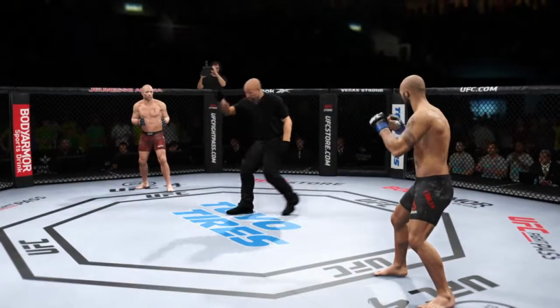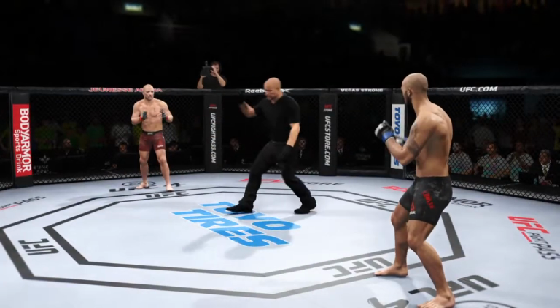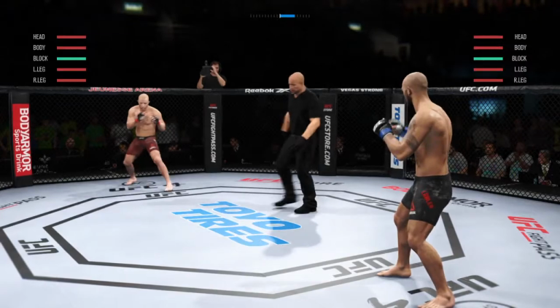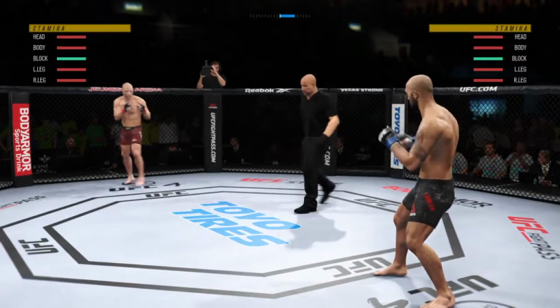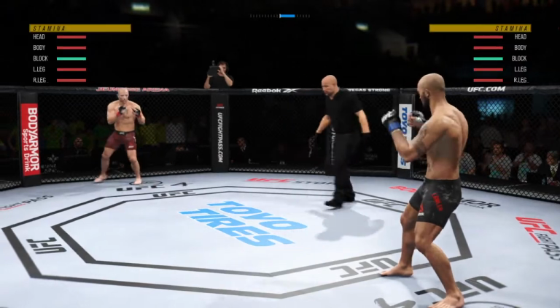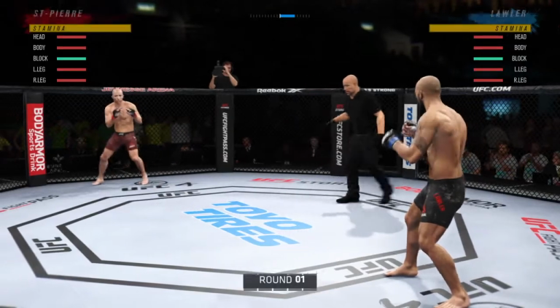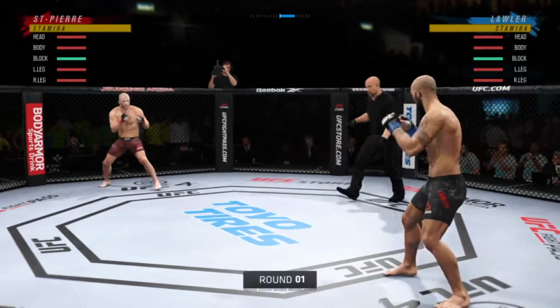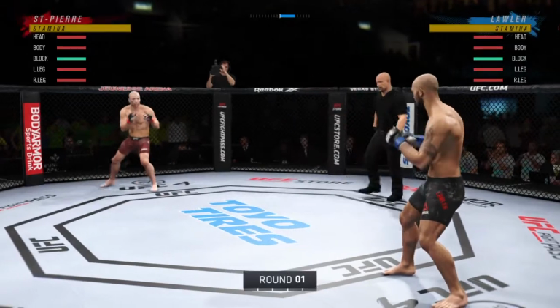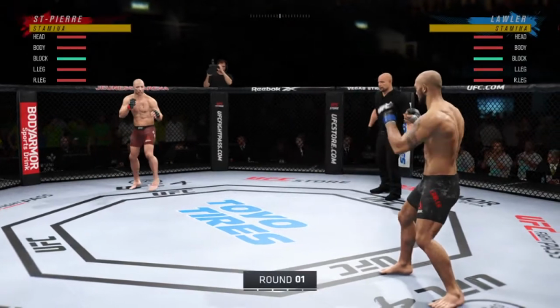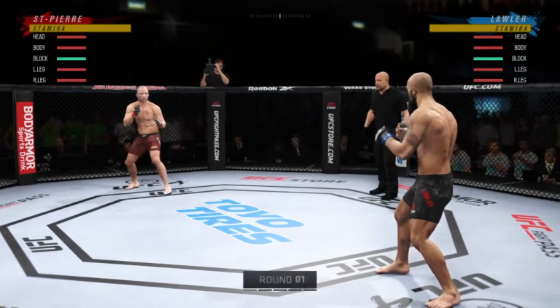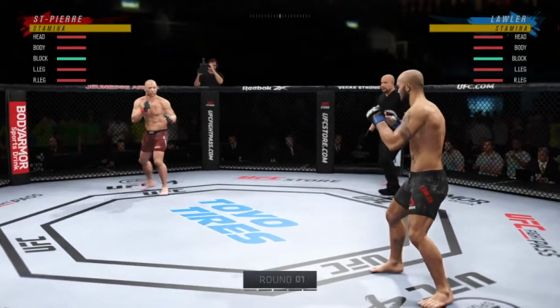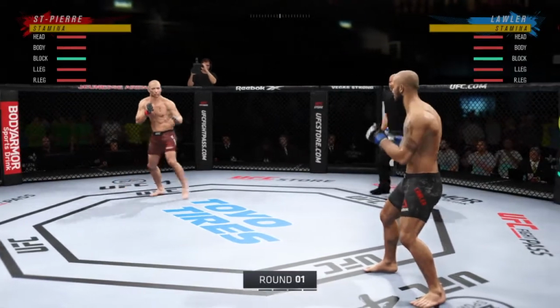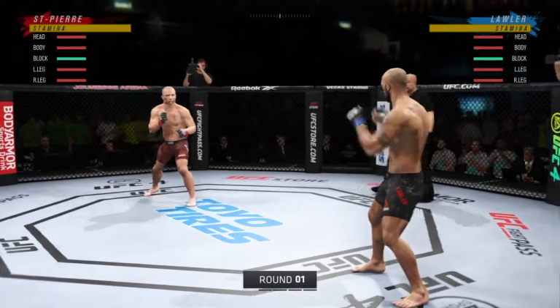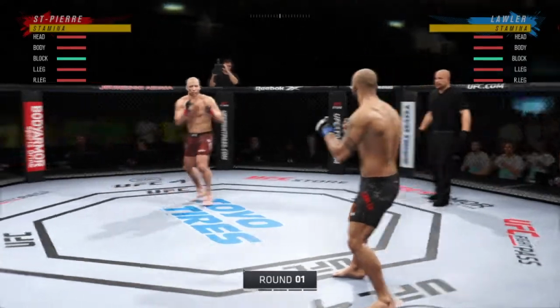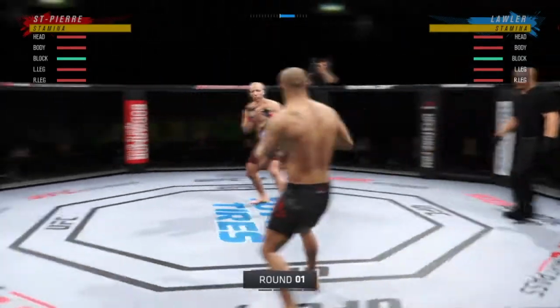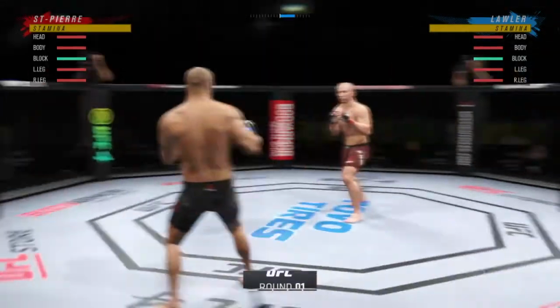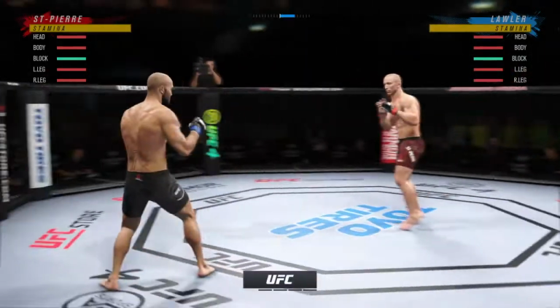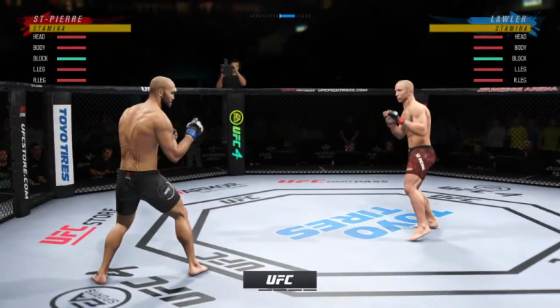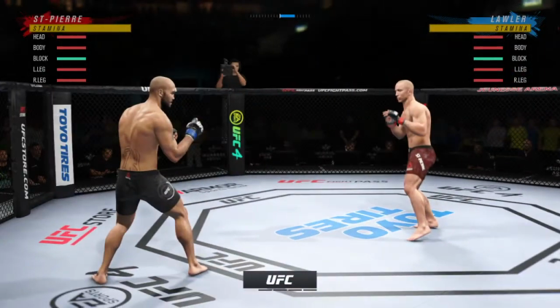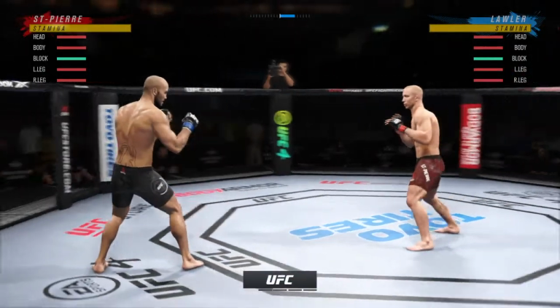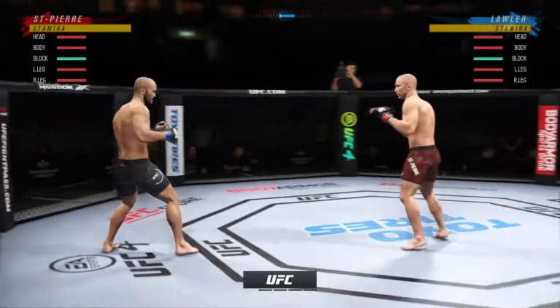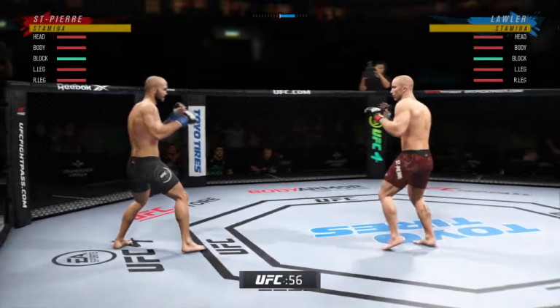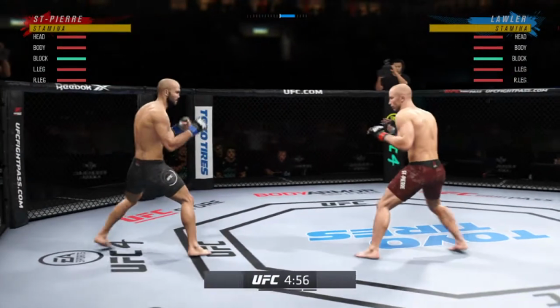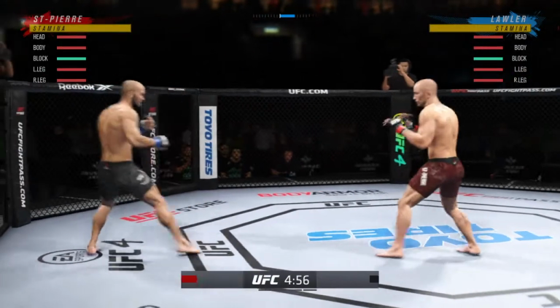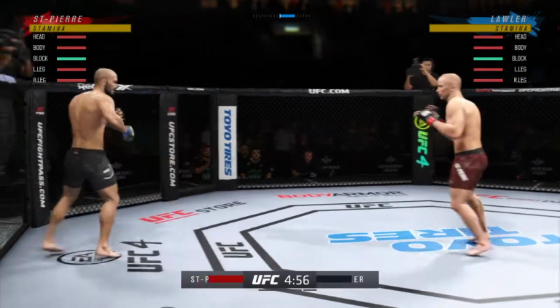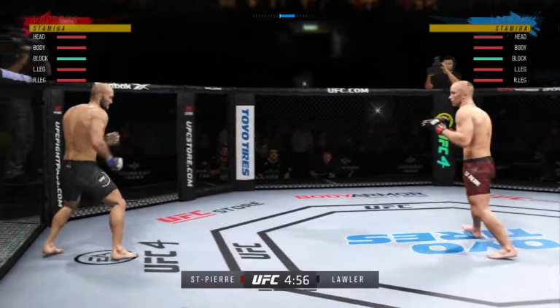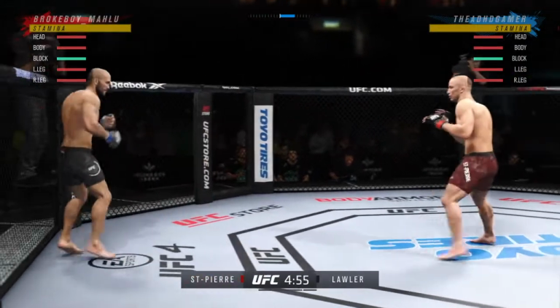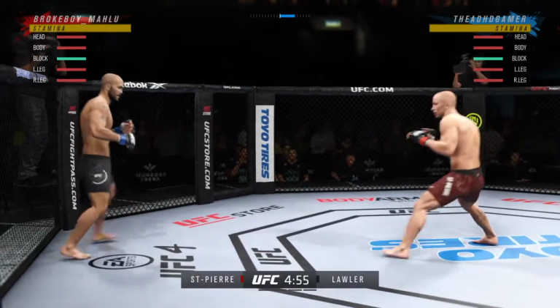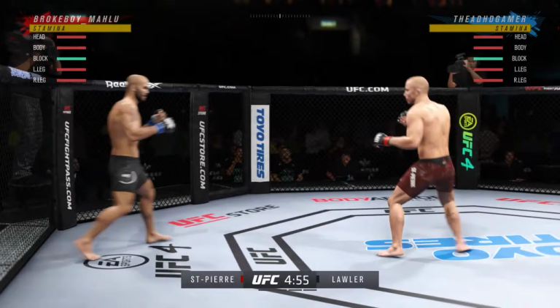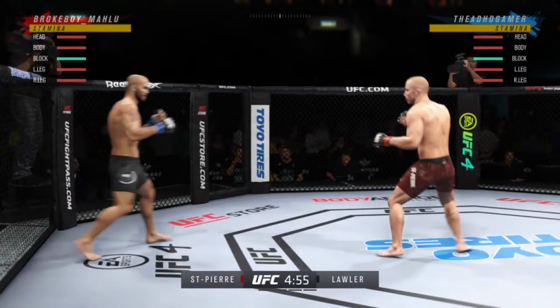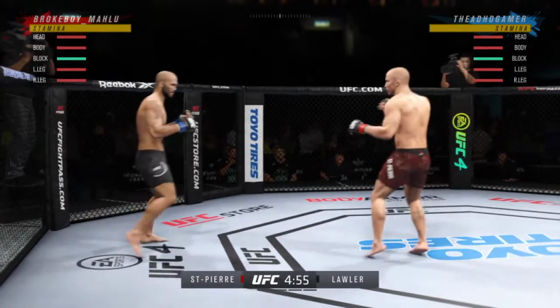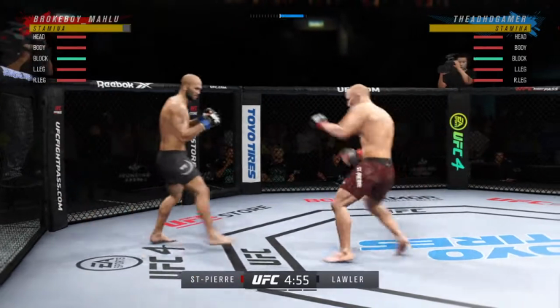All right, here we go. Round one is here. You can feel the energy in this building. George St. Pierre versus Robbie Lawler.